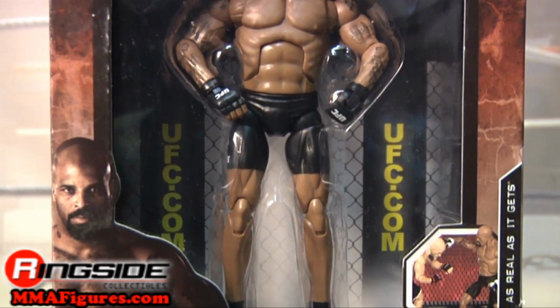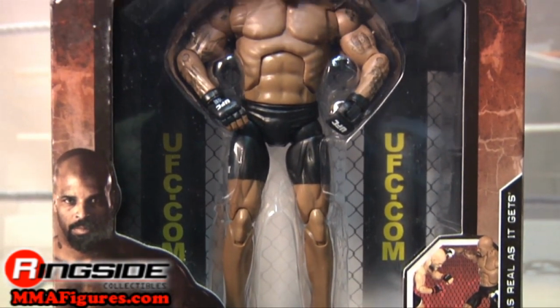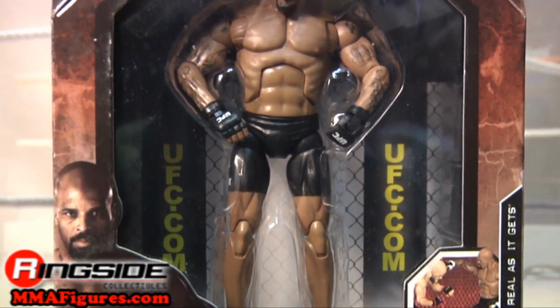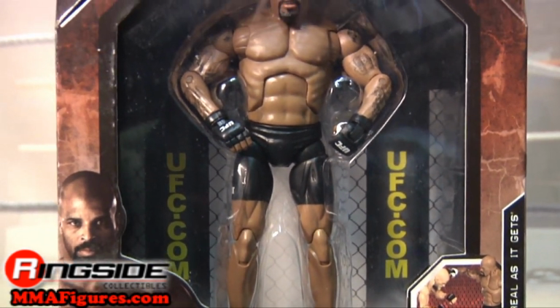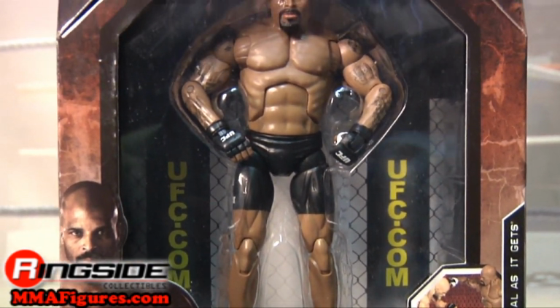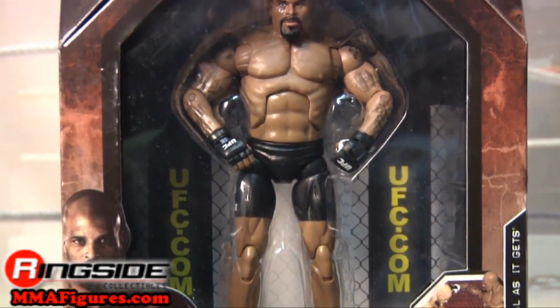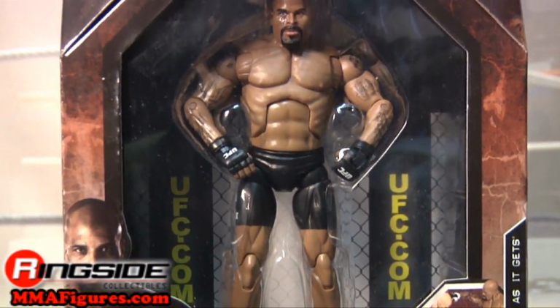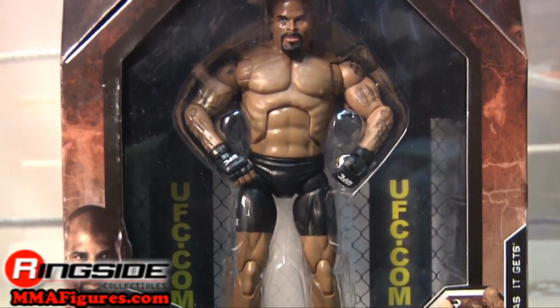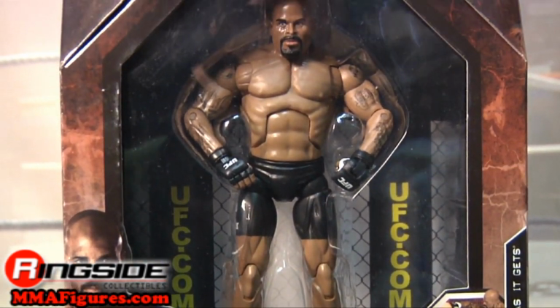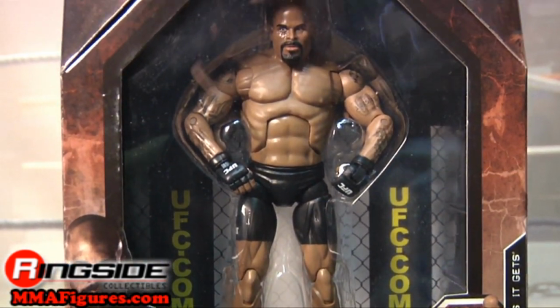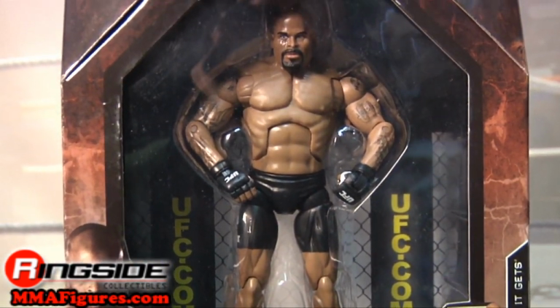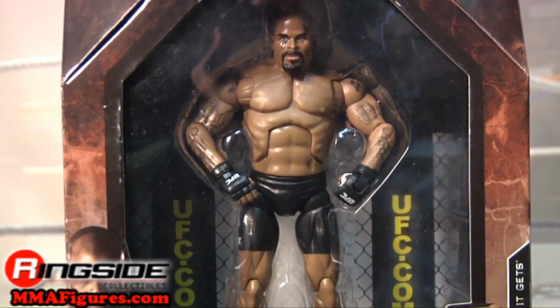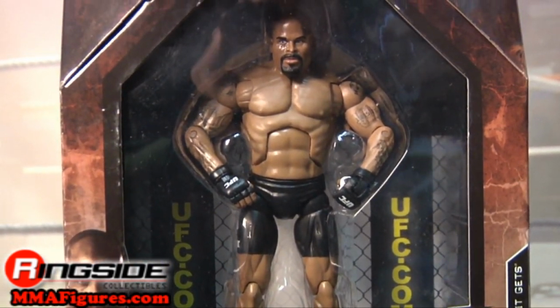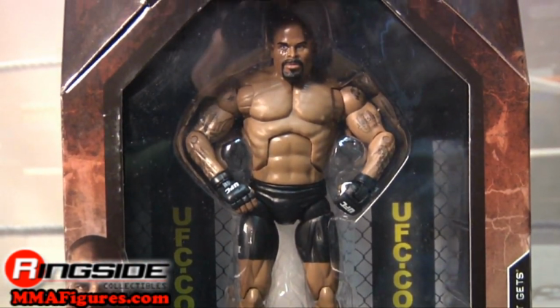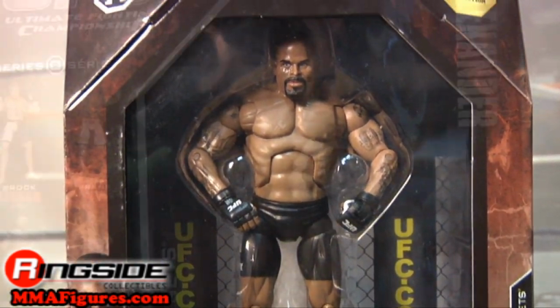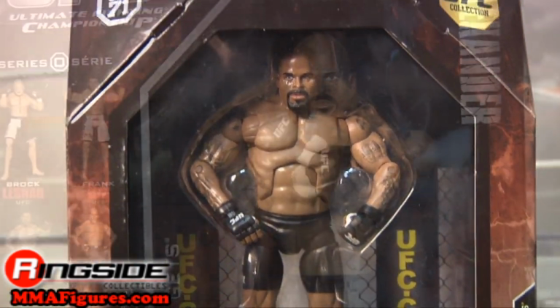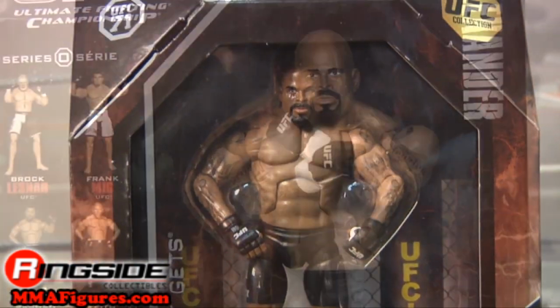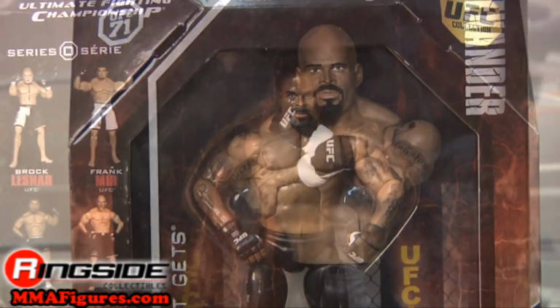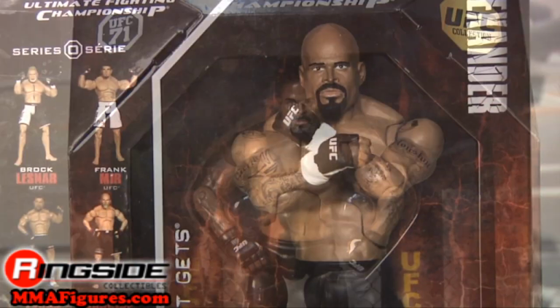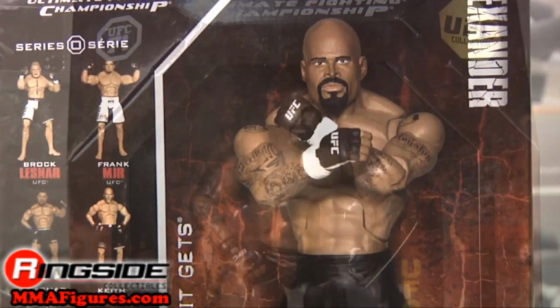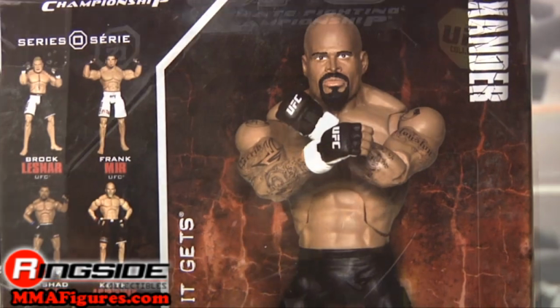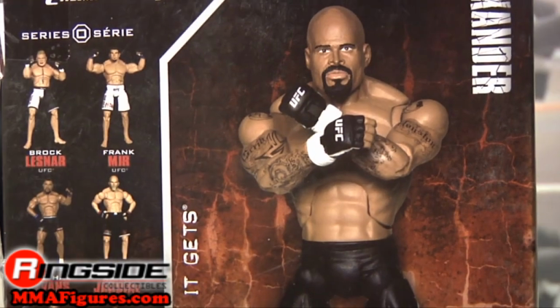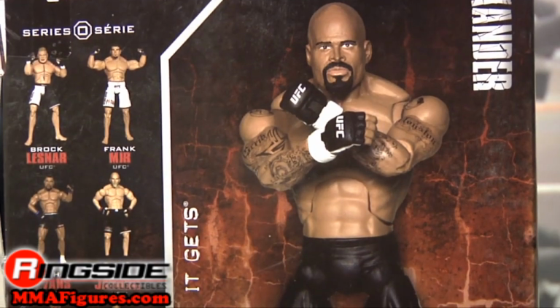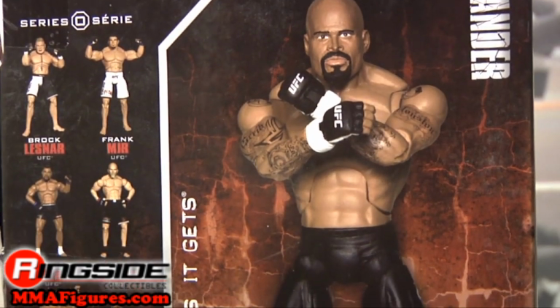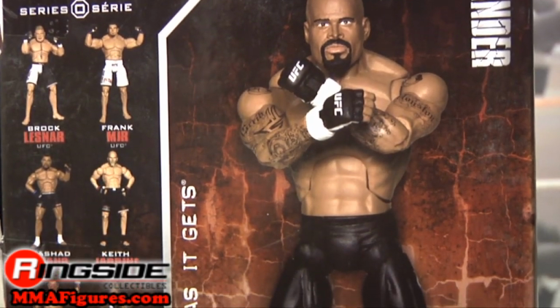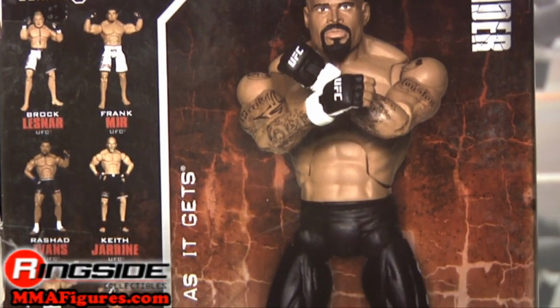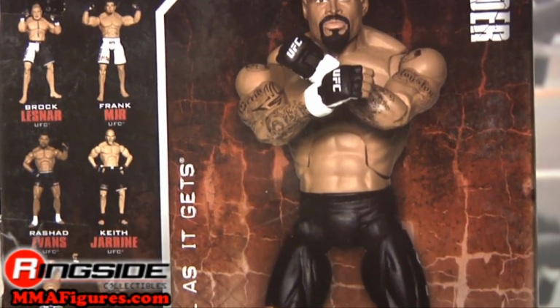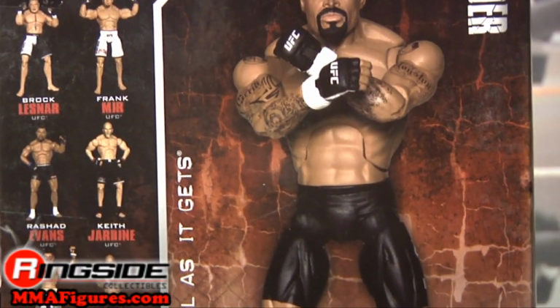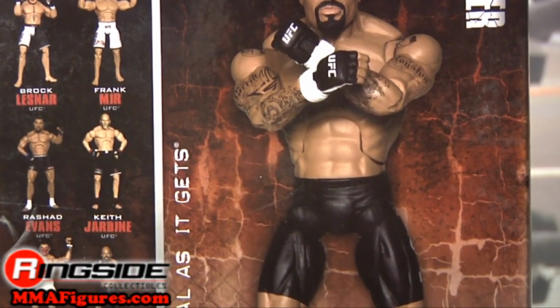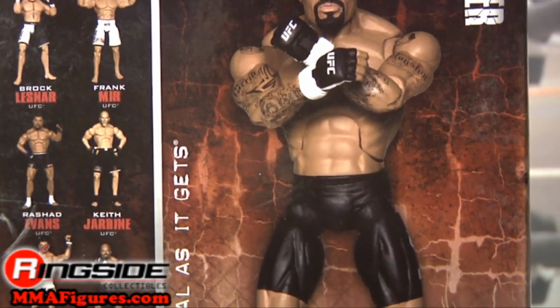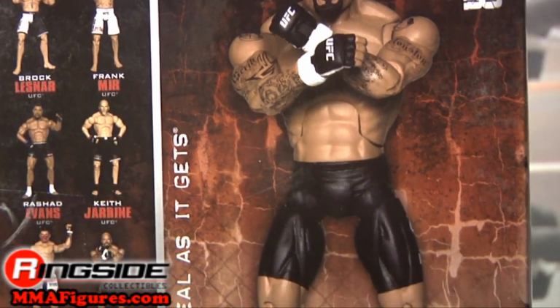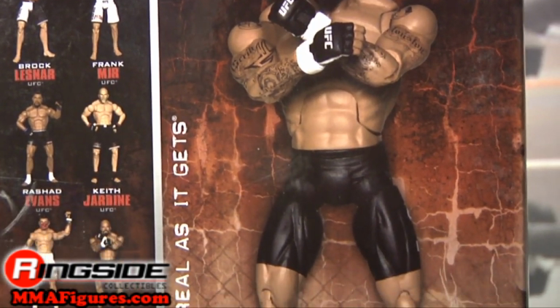Alexander comes on octagon style packaging. On the back are a picture of the figure and stats.